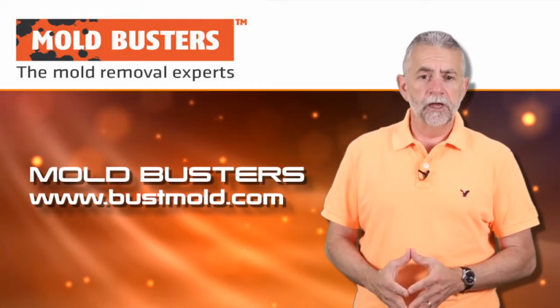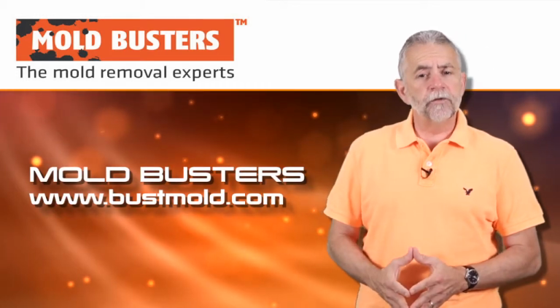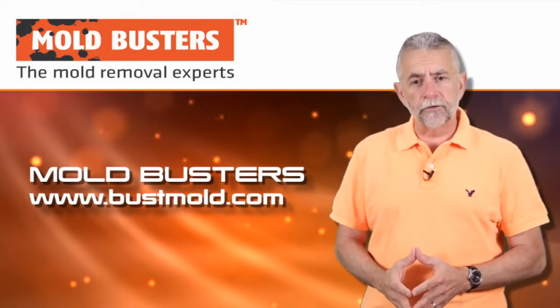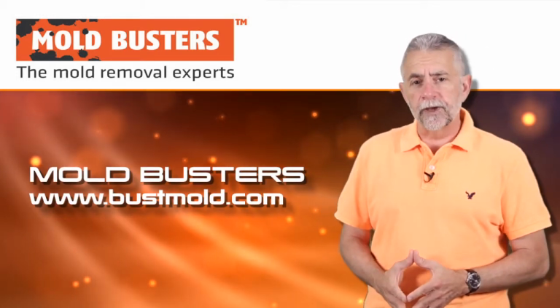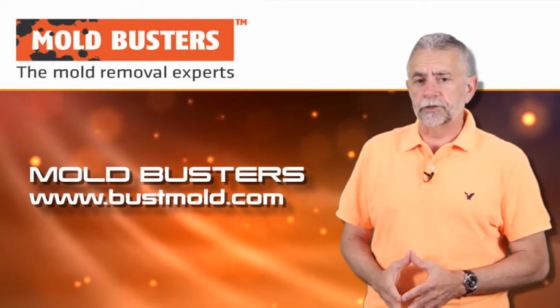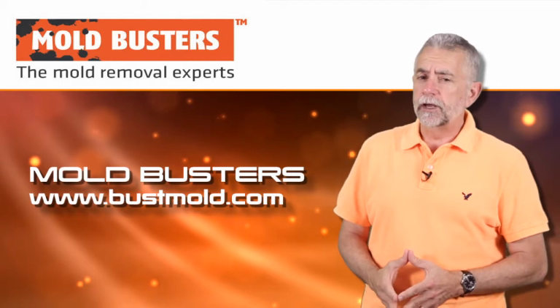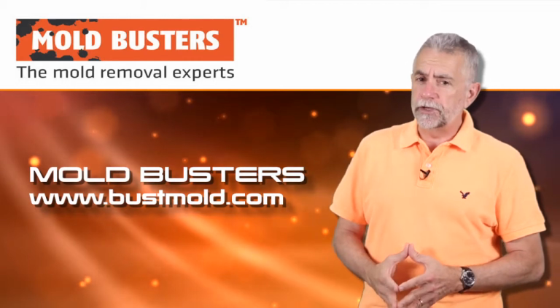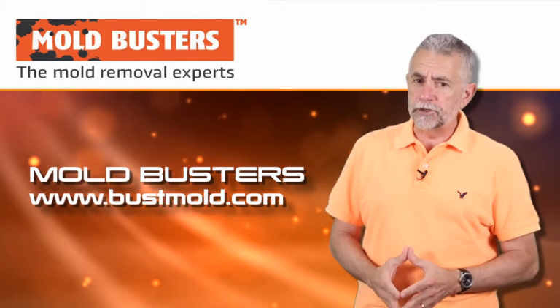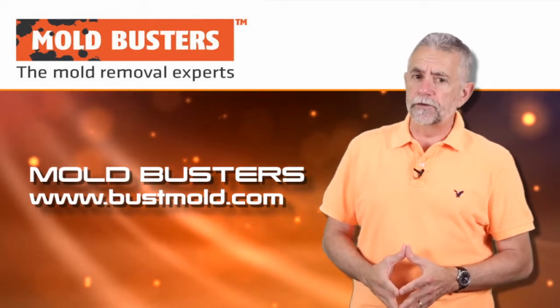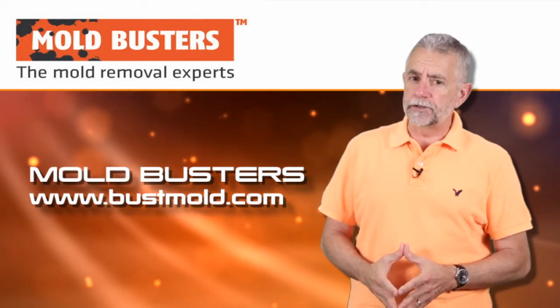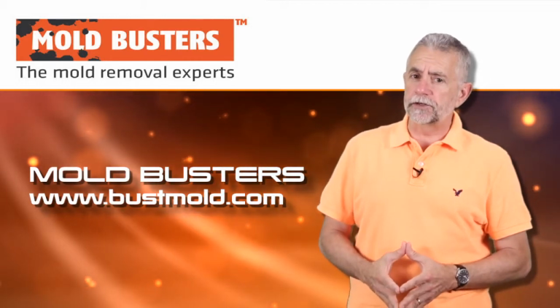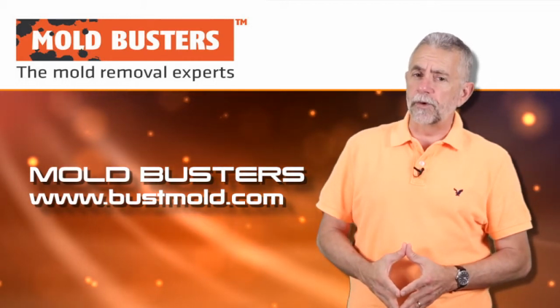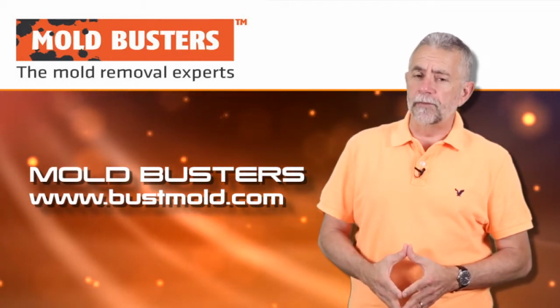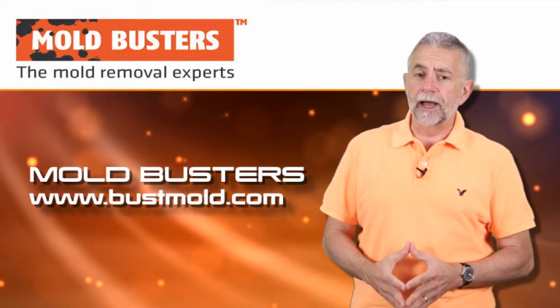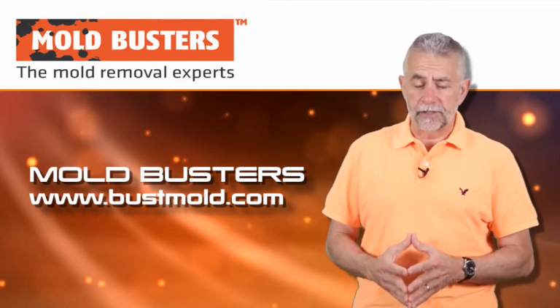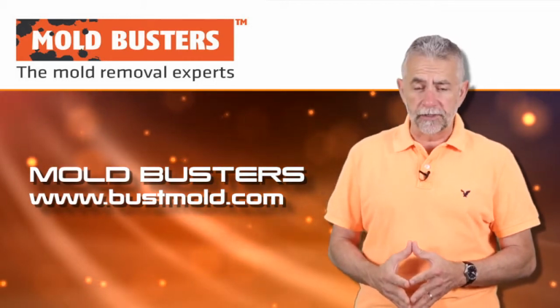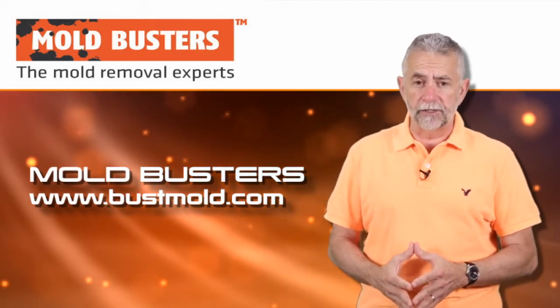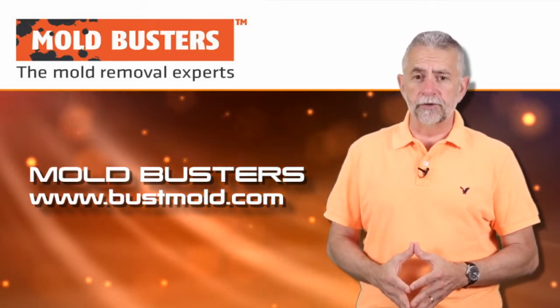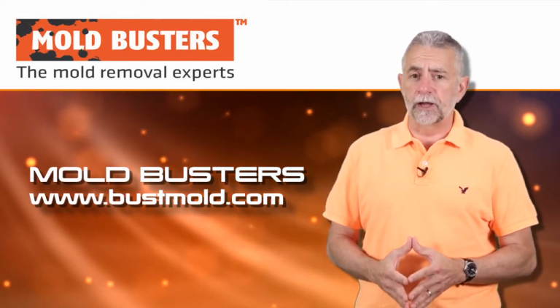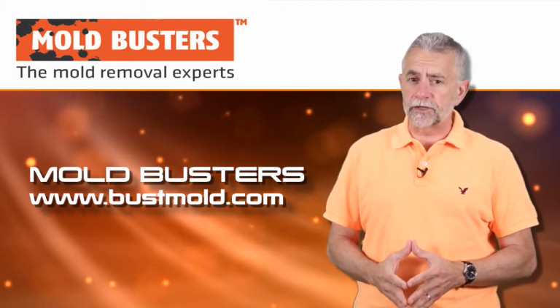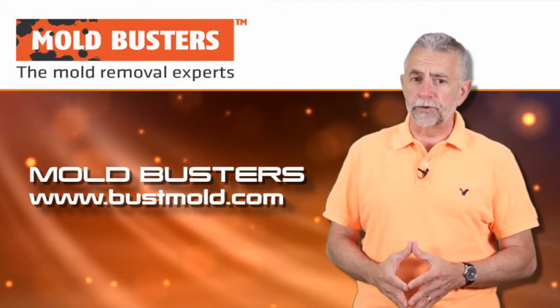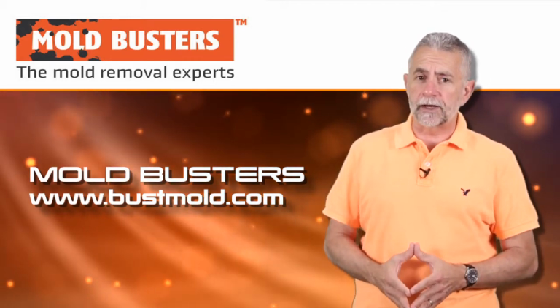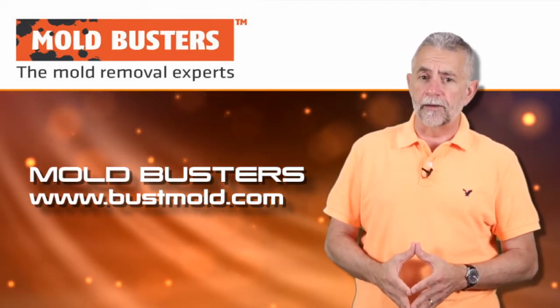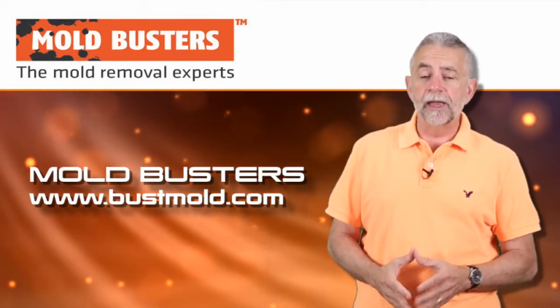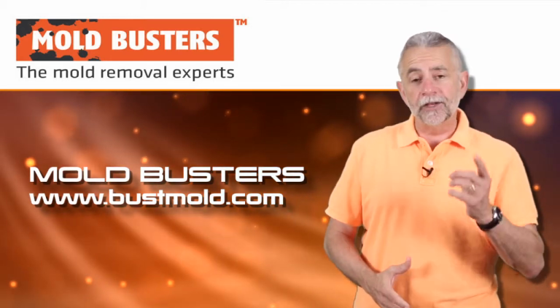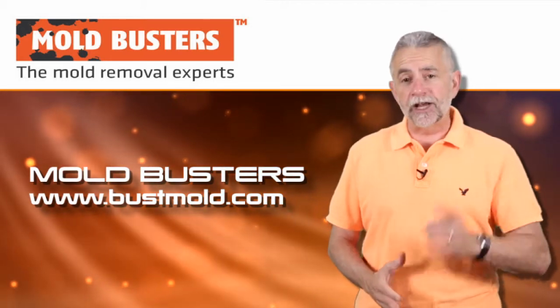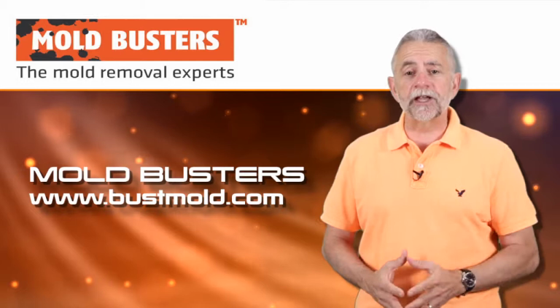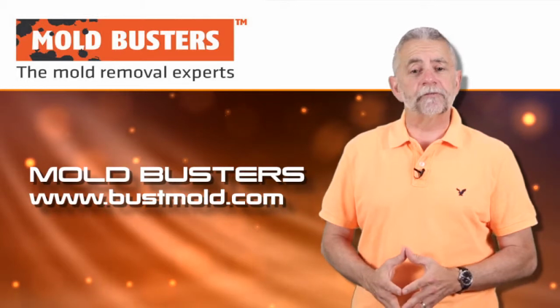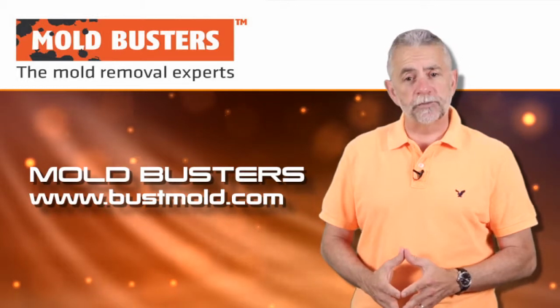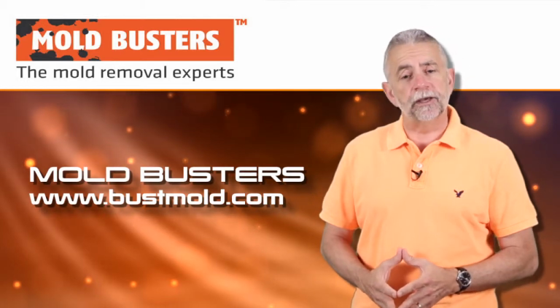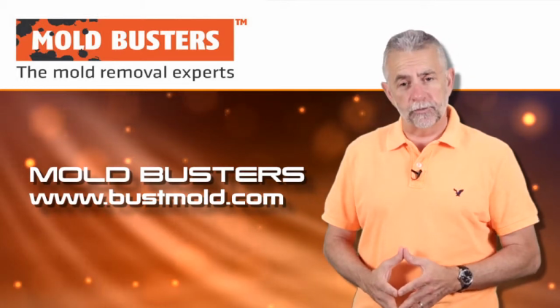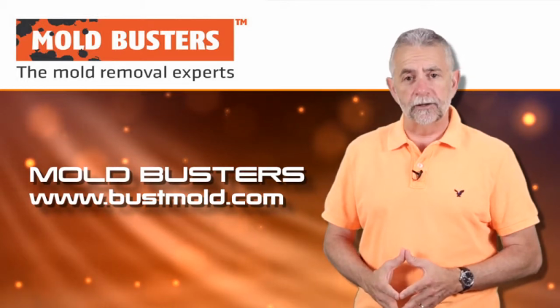For more information, please be sure to visit us on the web at www.bustmold.com and check us out on Facebook as well.